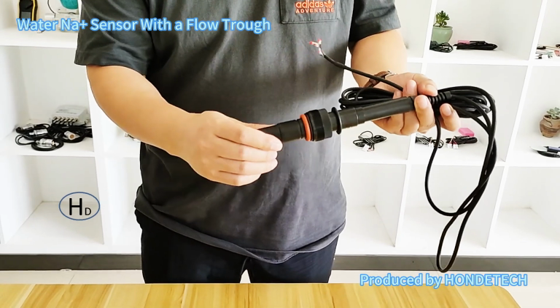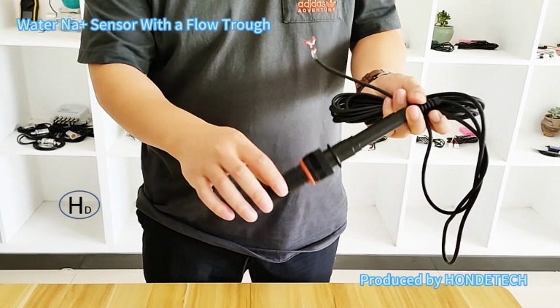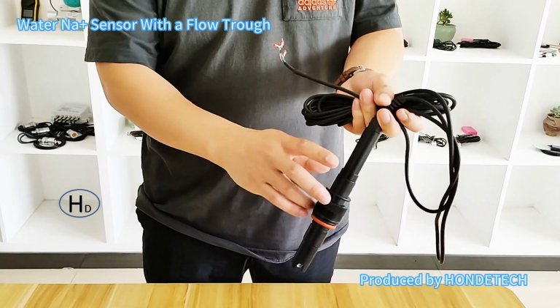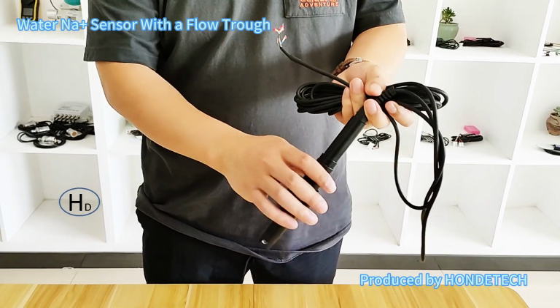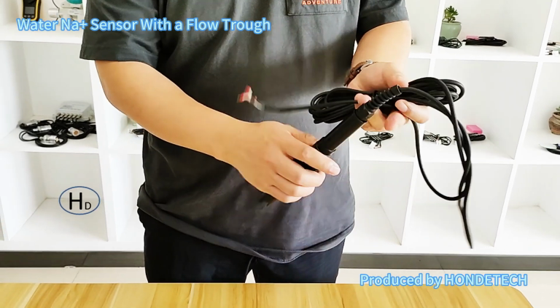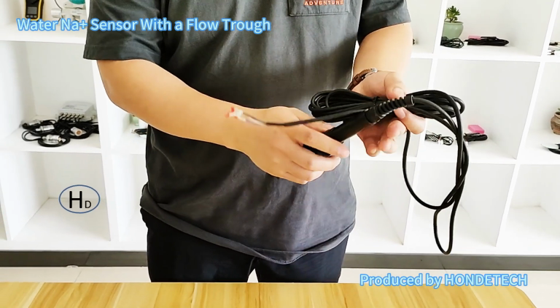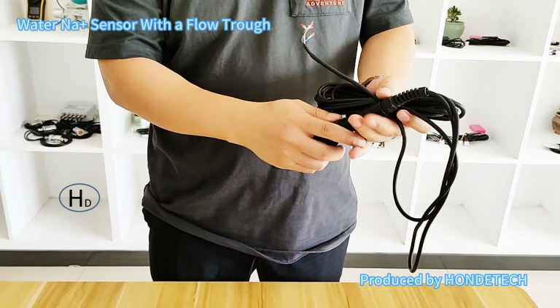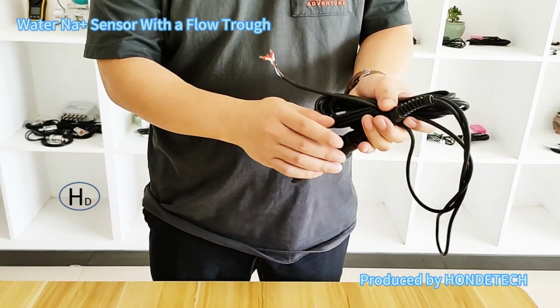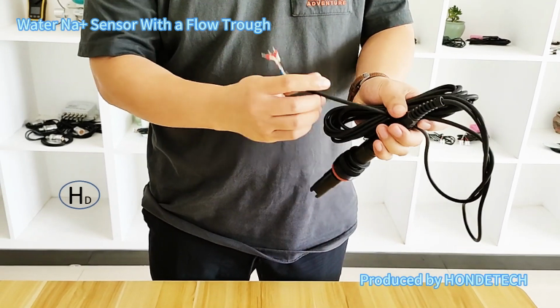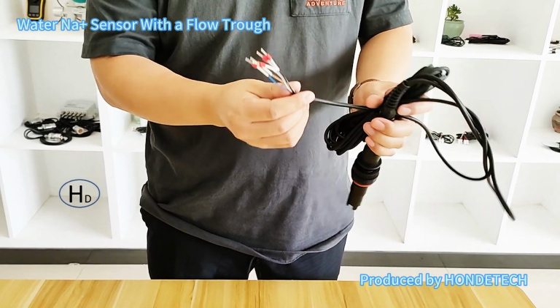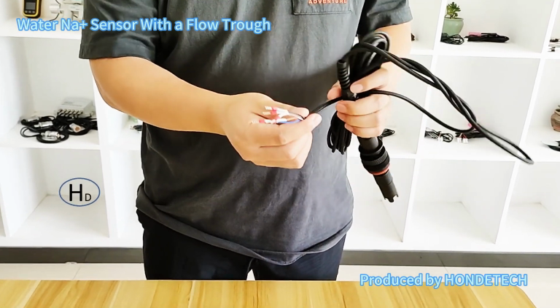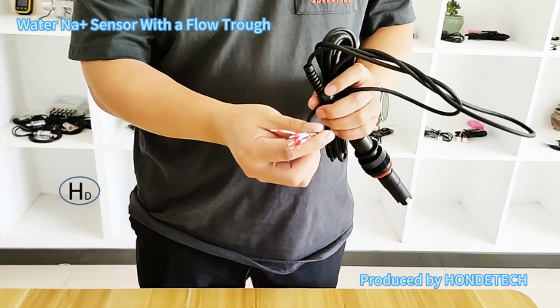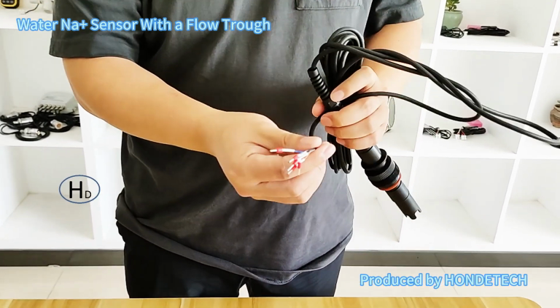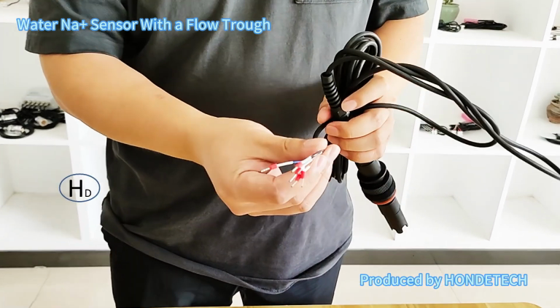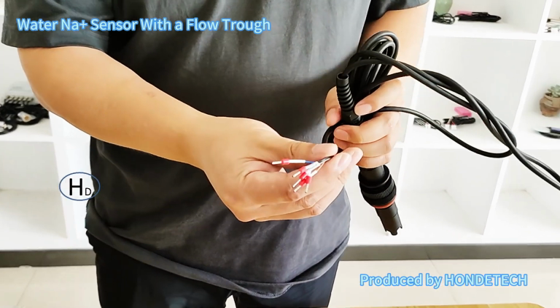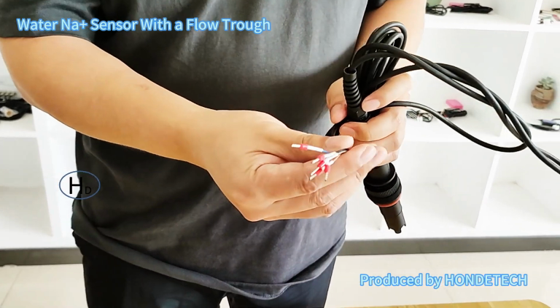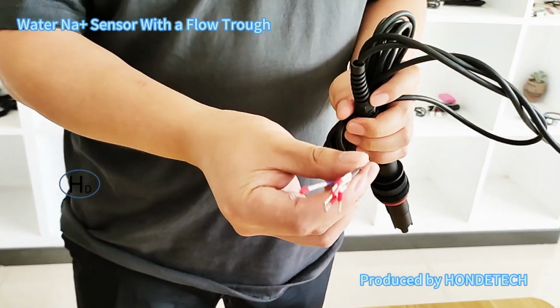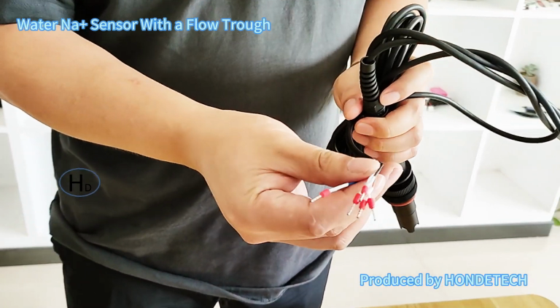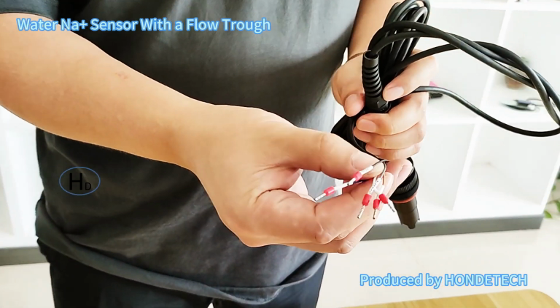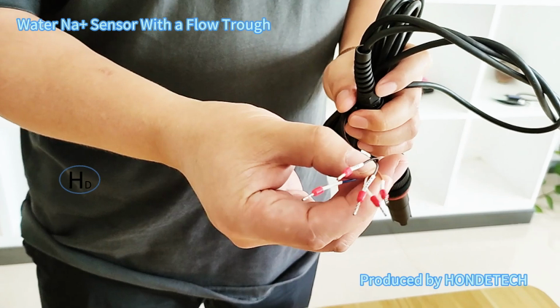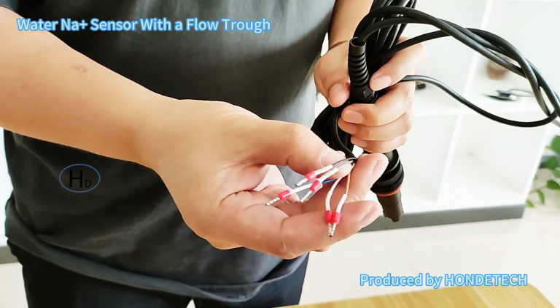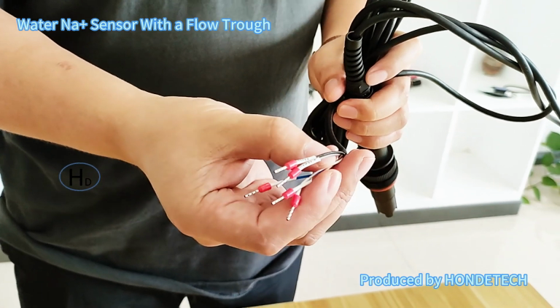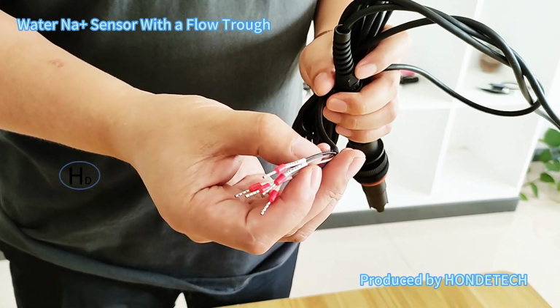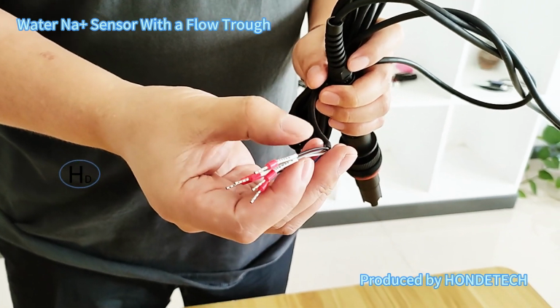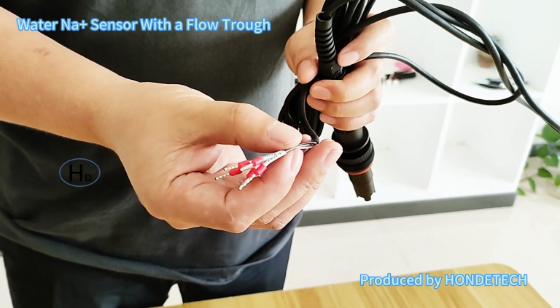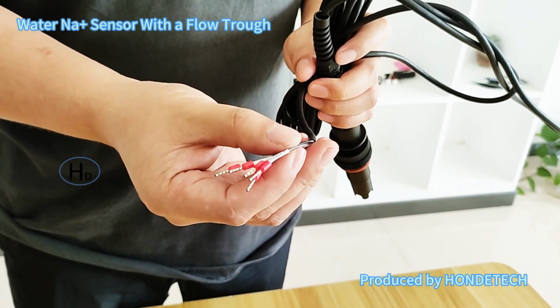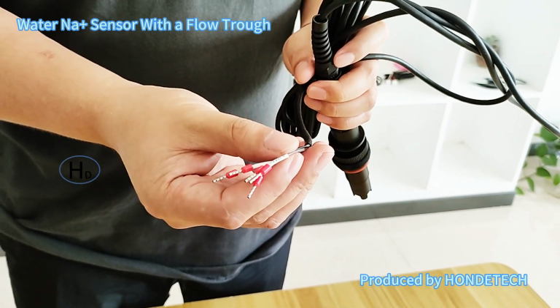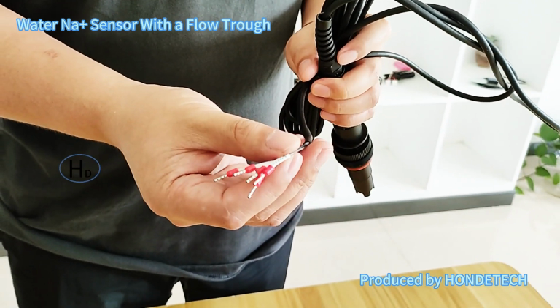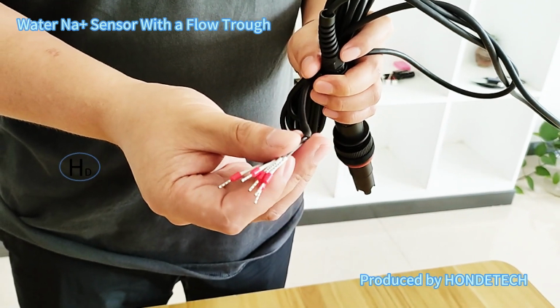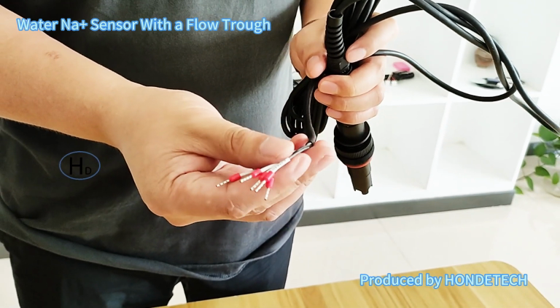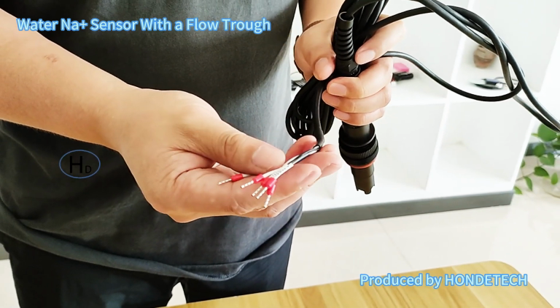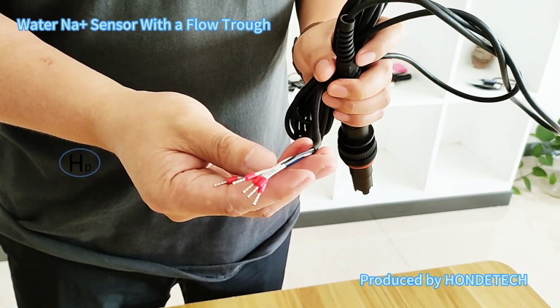For the output, it supports RS485 output and also the 4-20mA output.